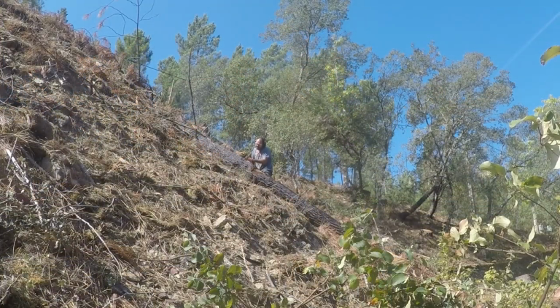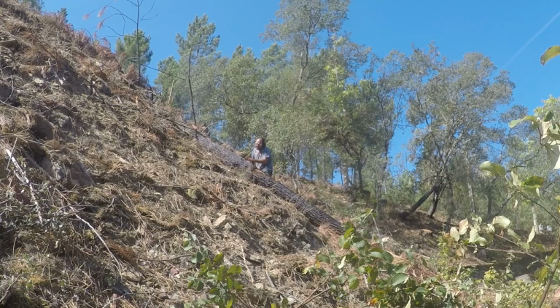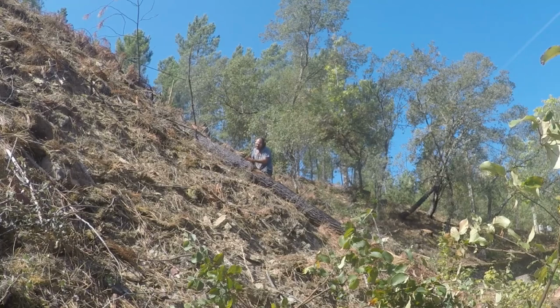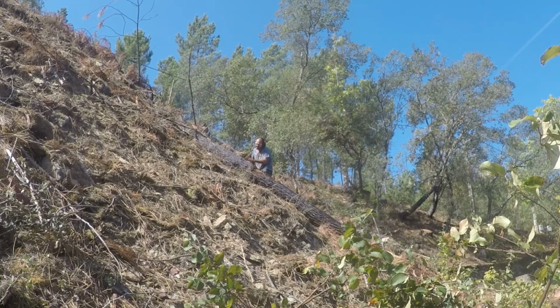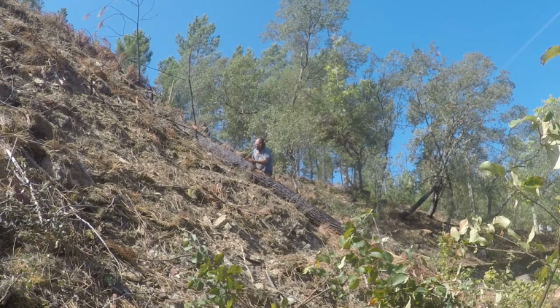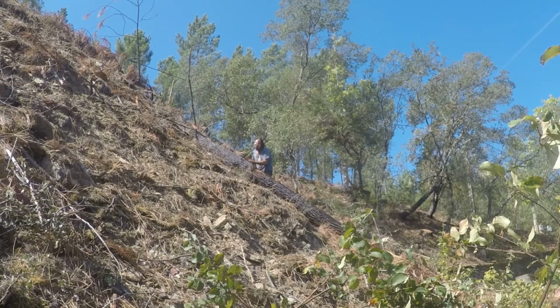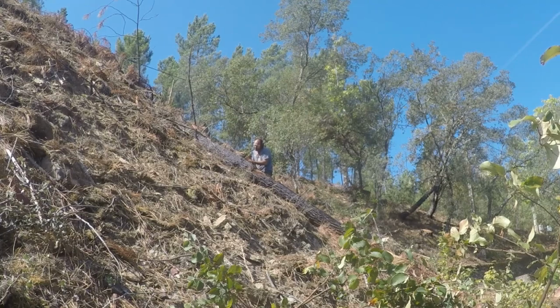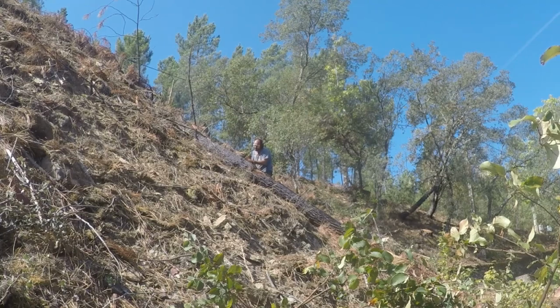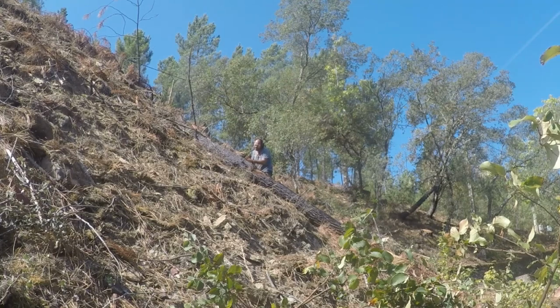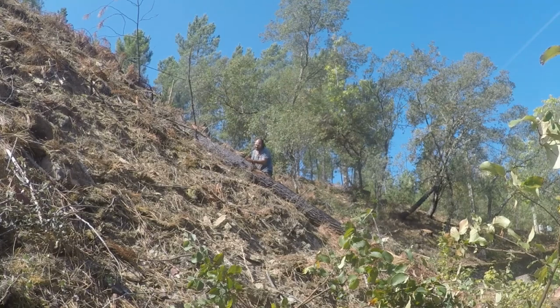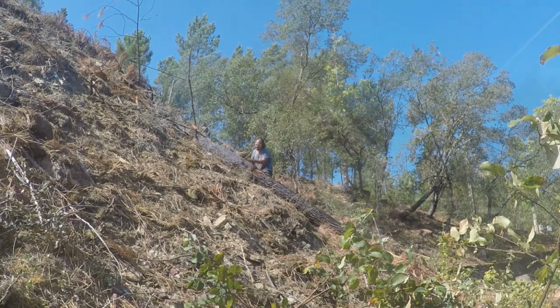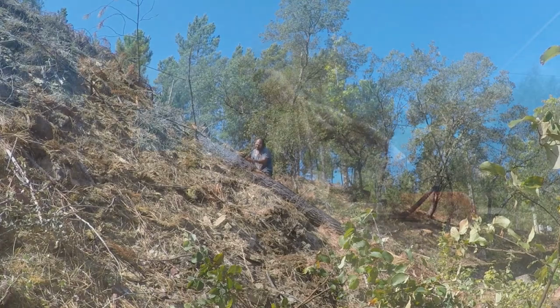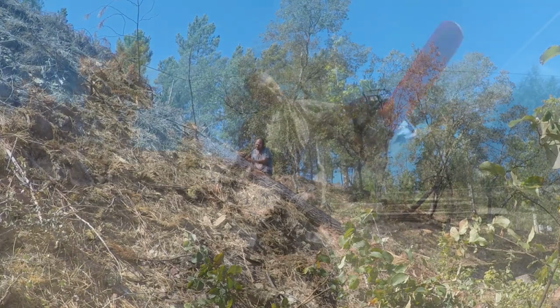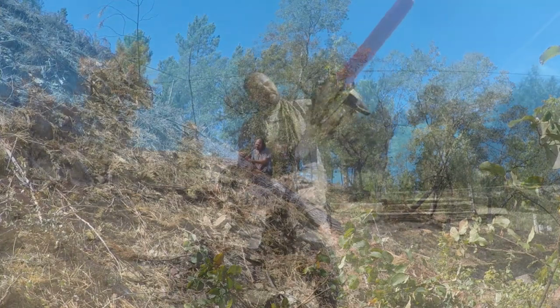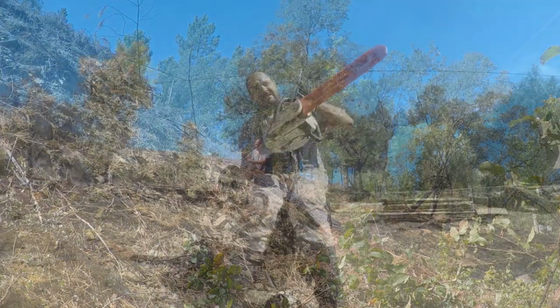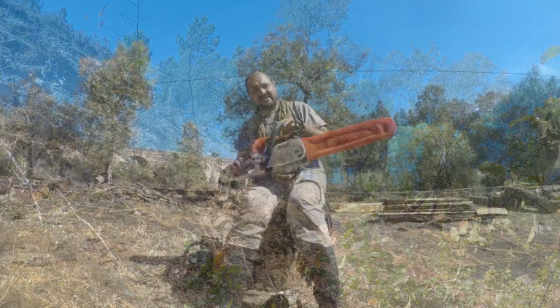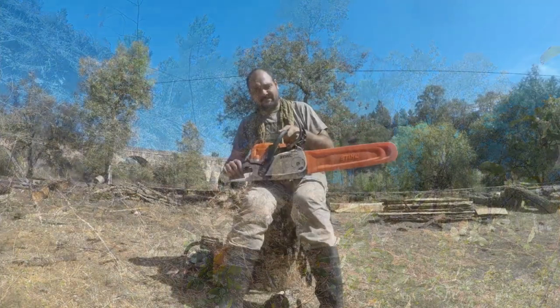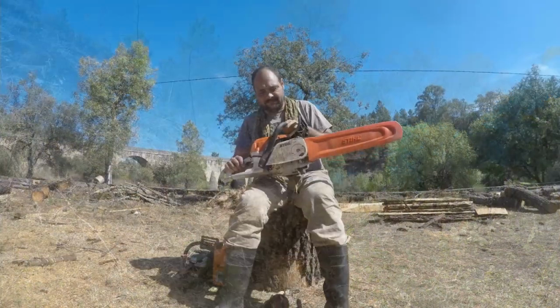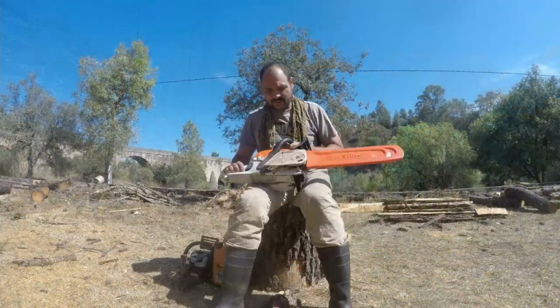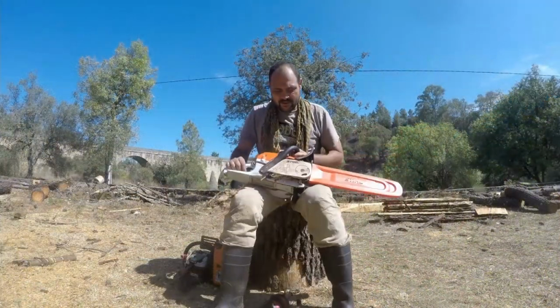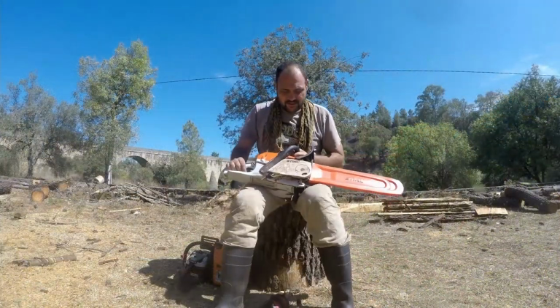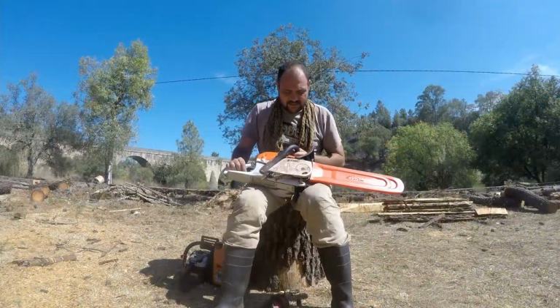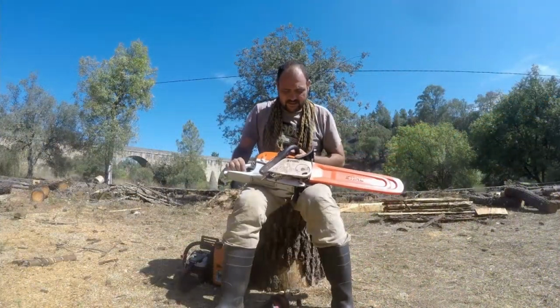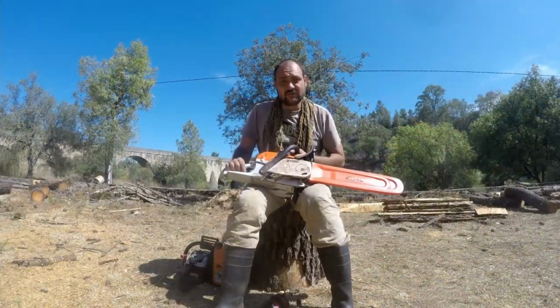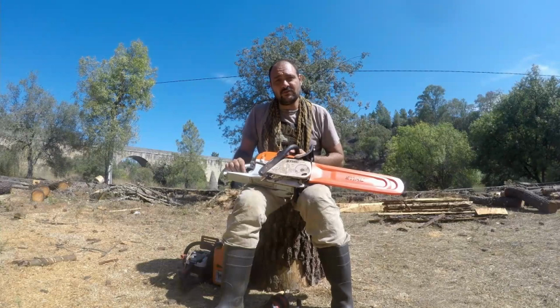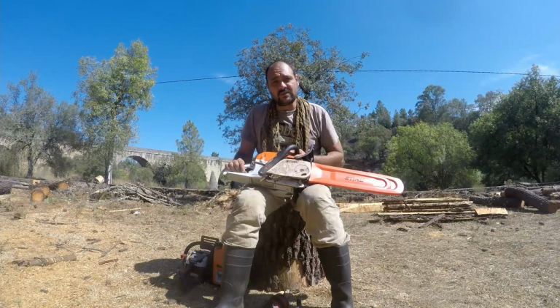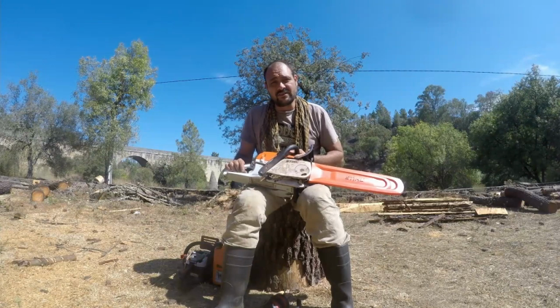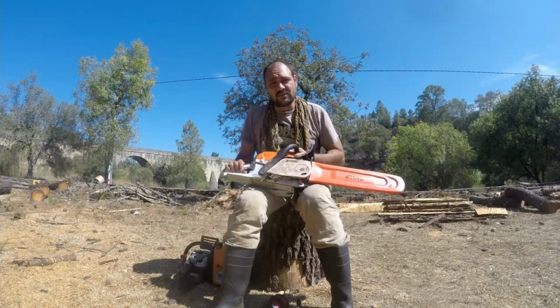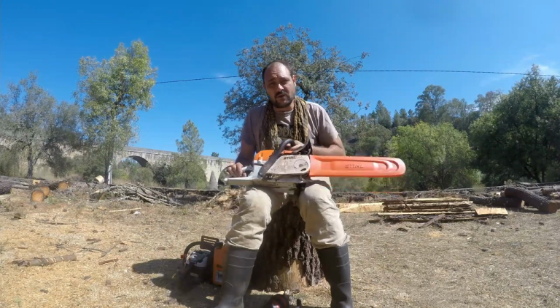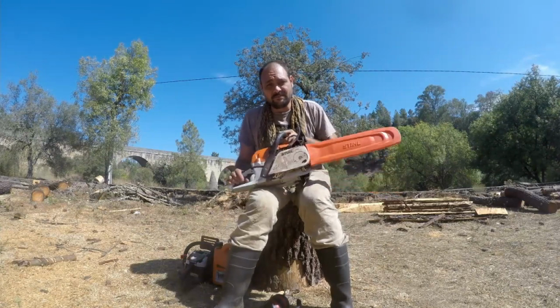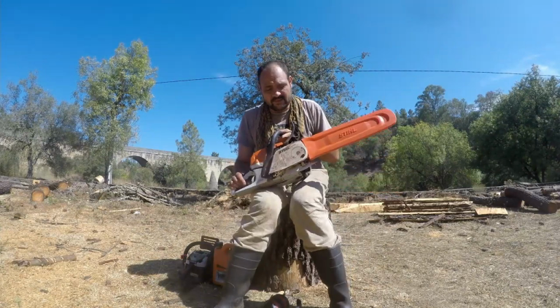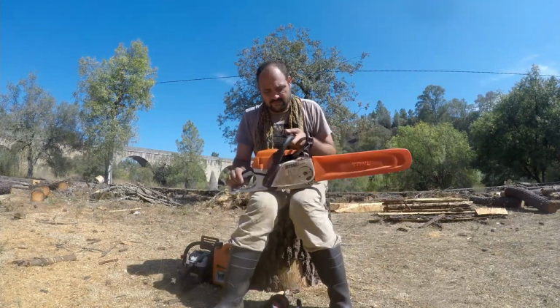Now that is the reason why I bought this beast — the Stihl MS261 CB.